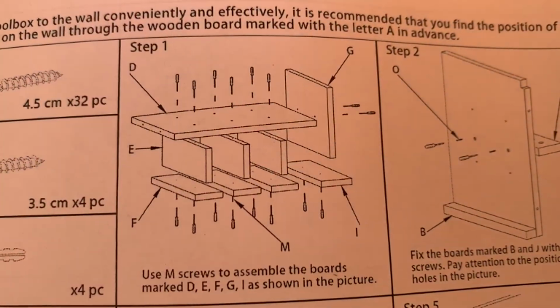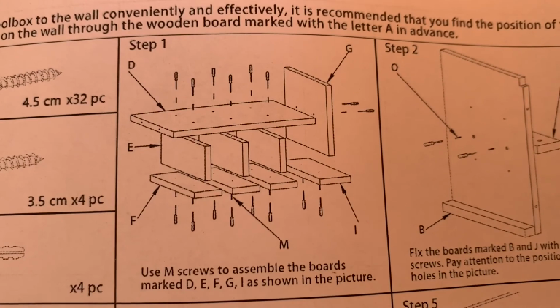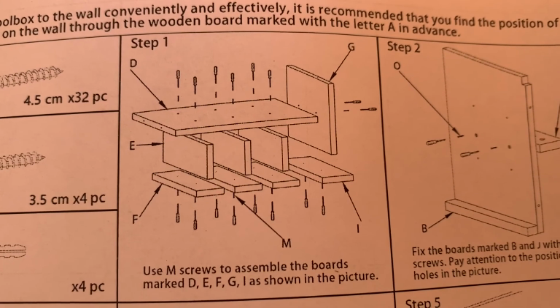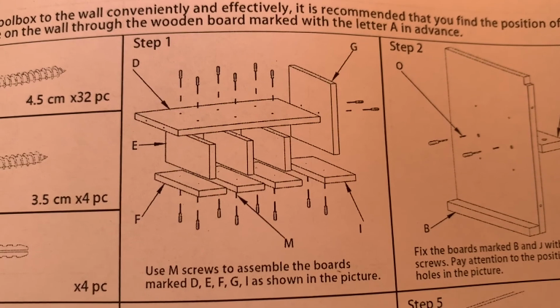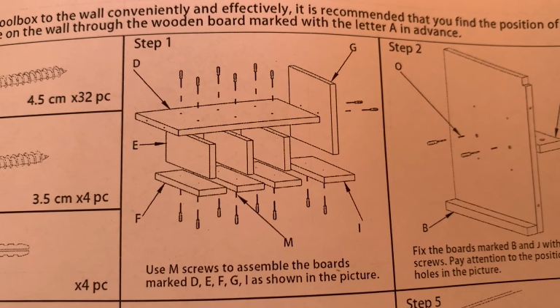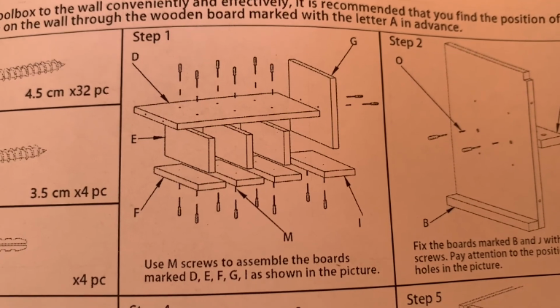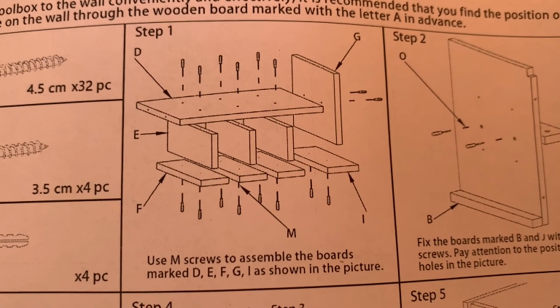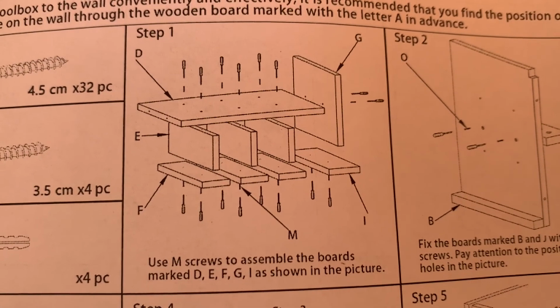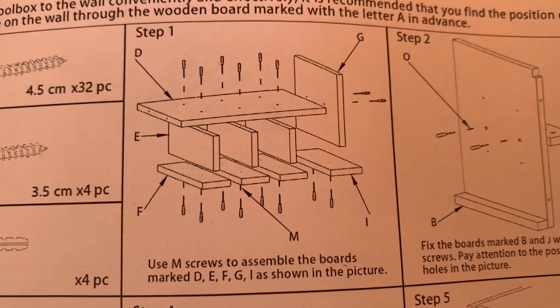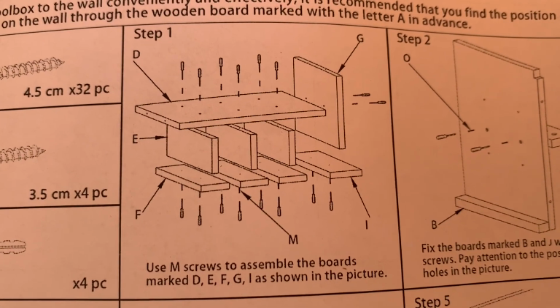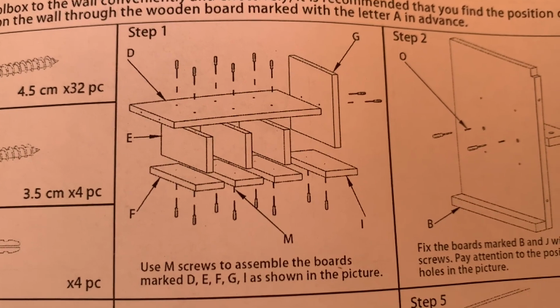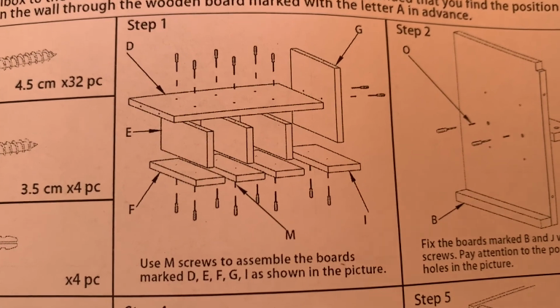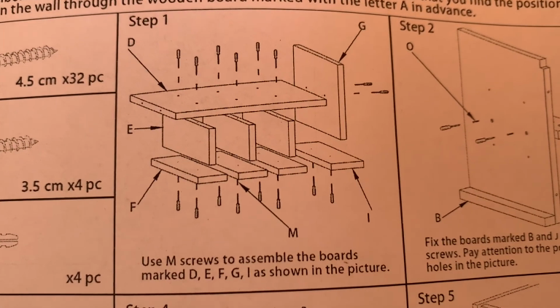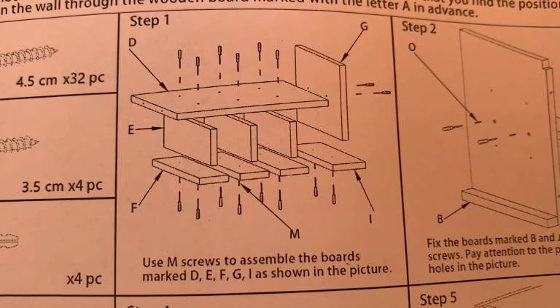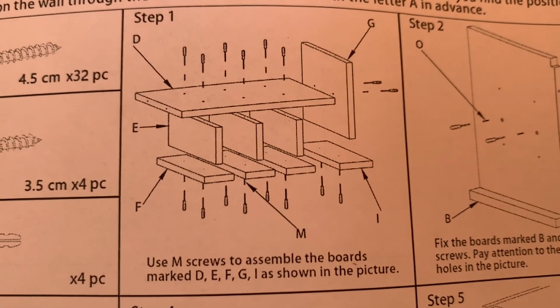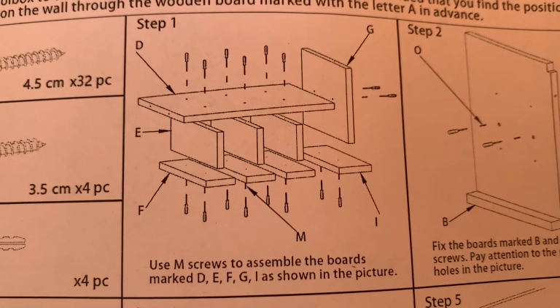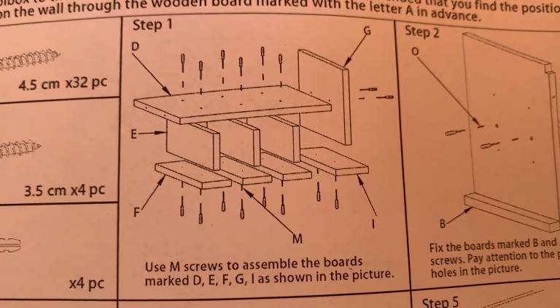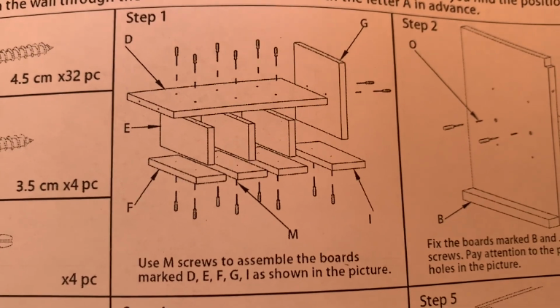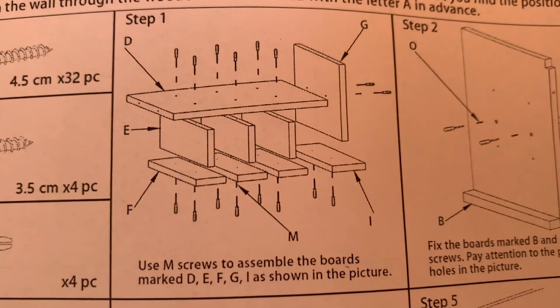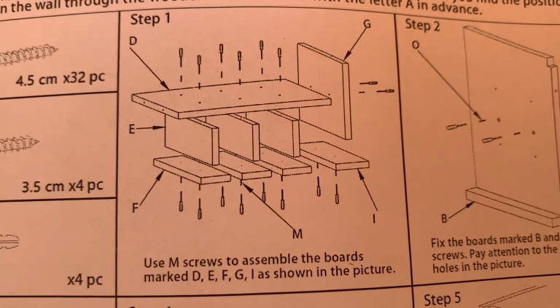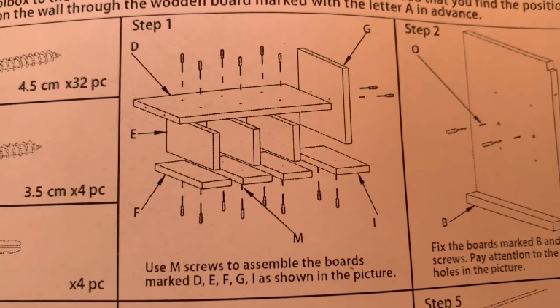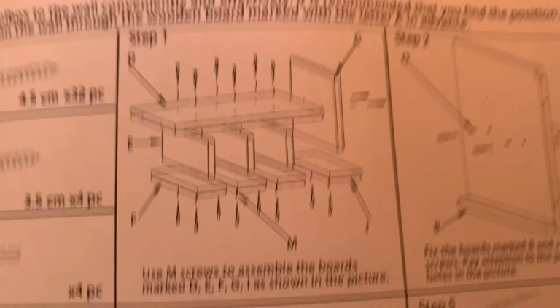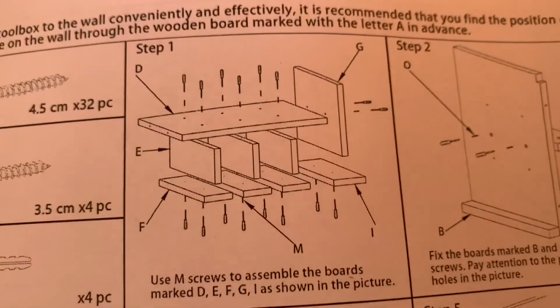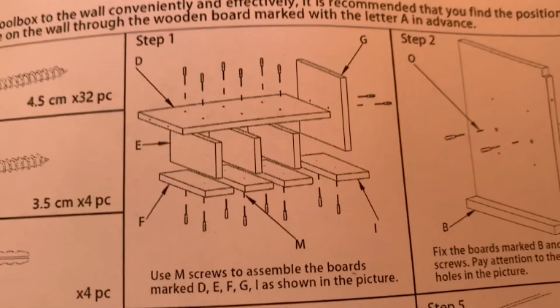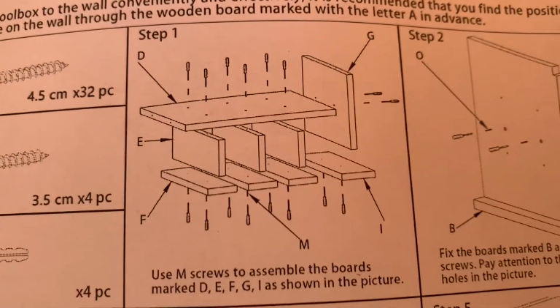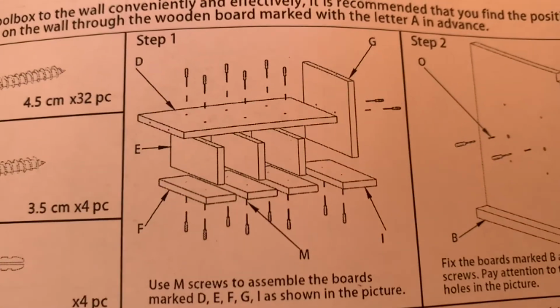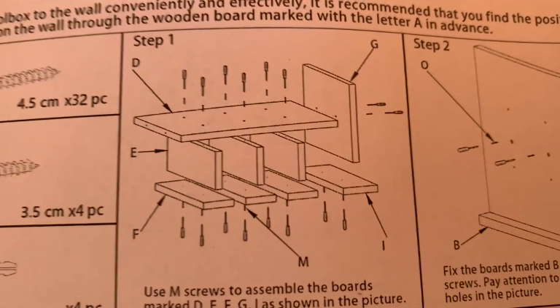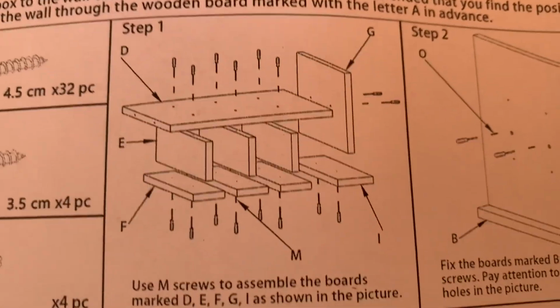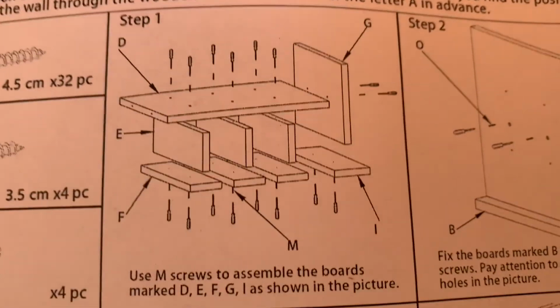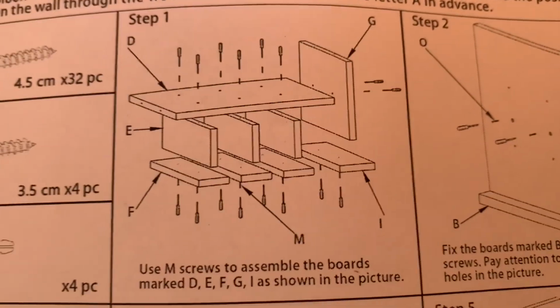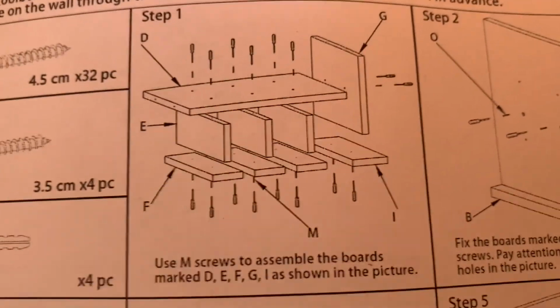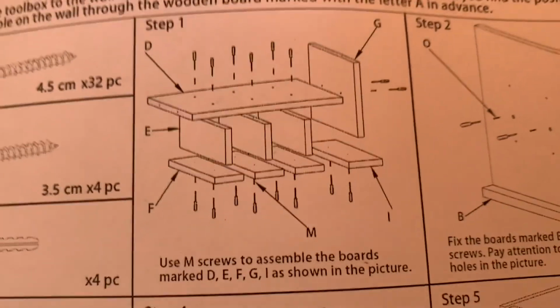All right, here is step one. The directions are pretty good.